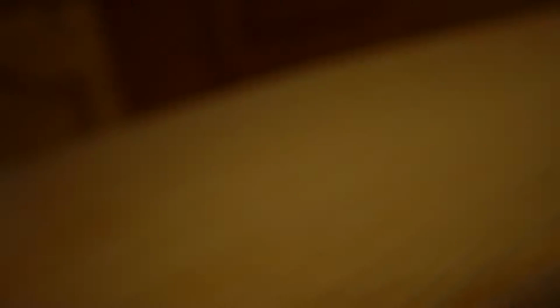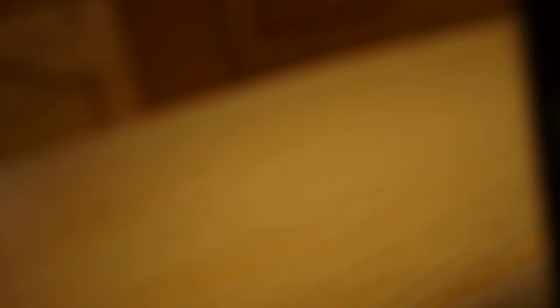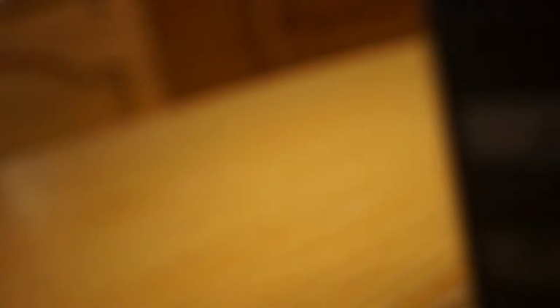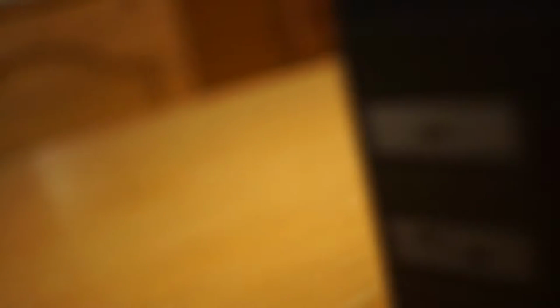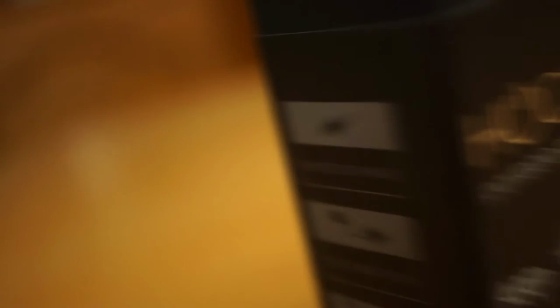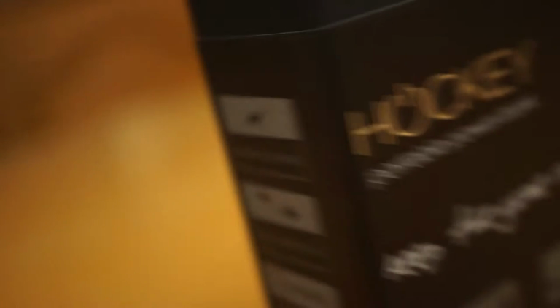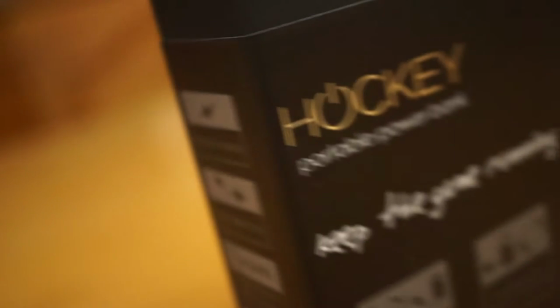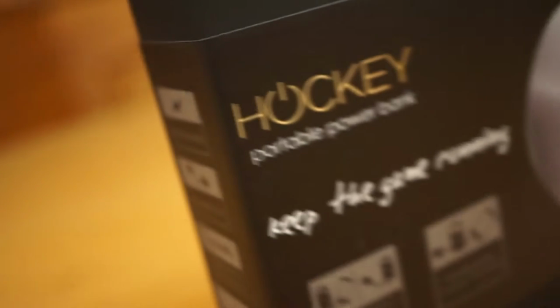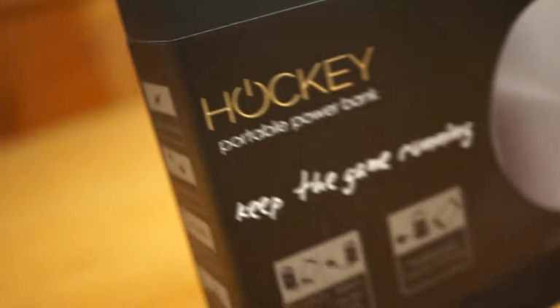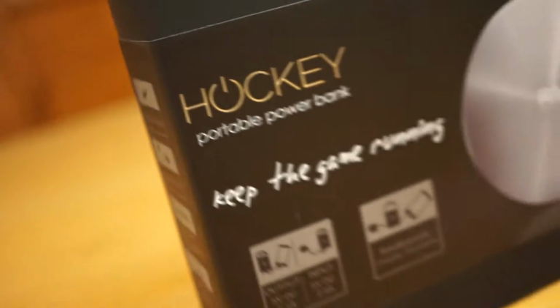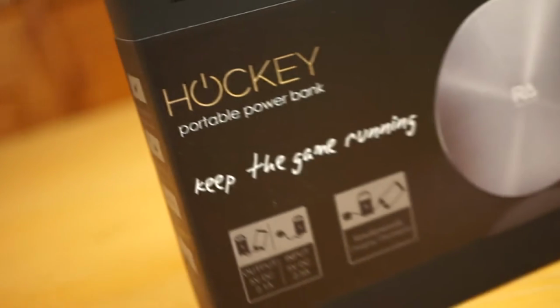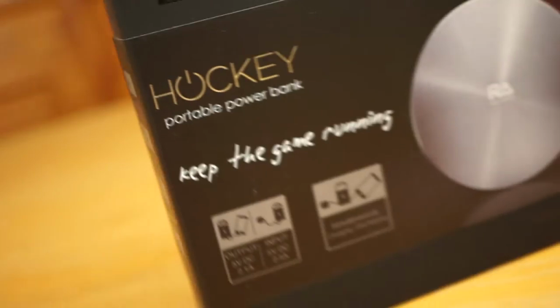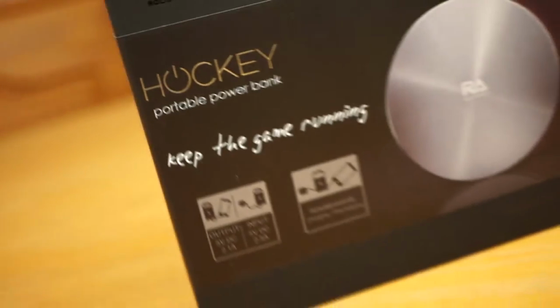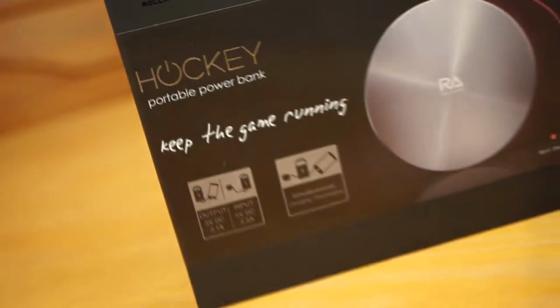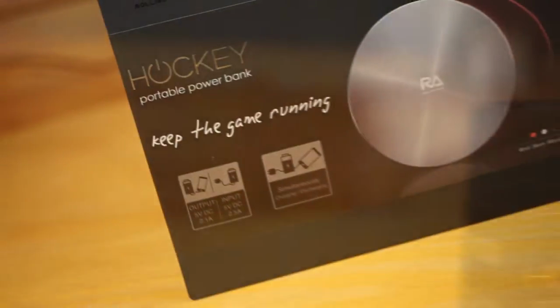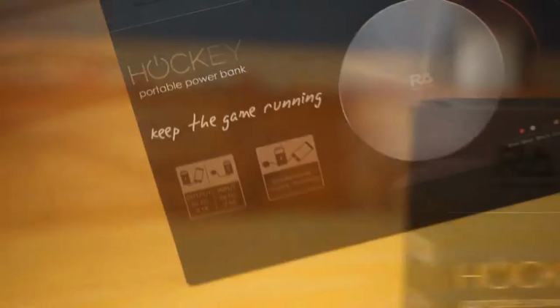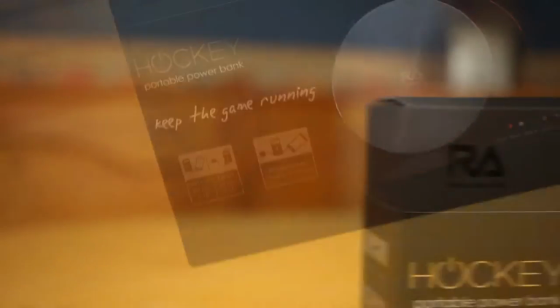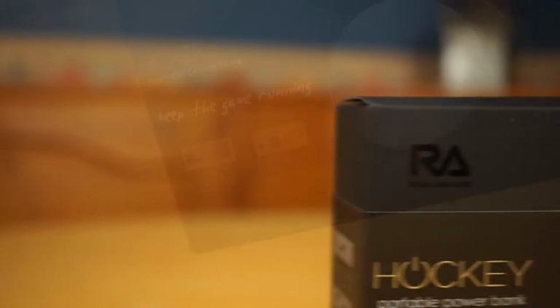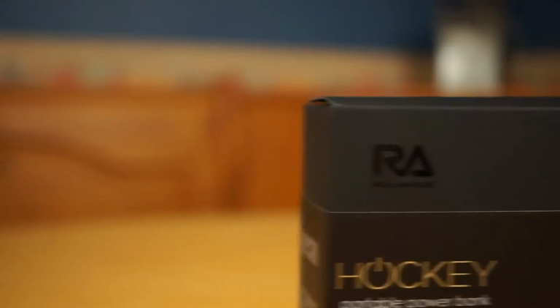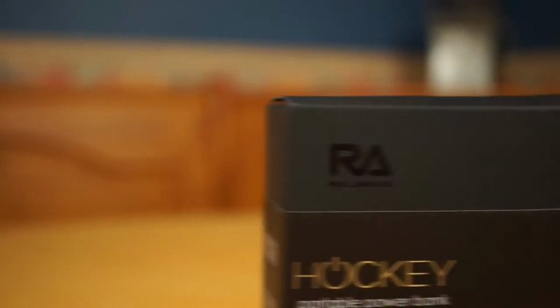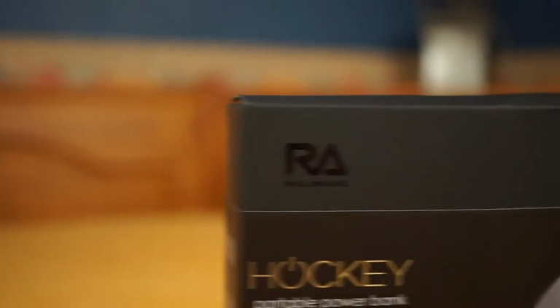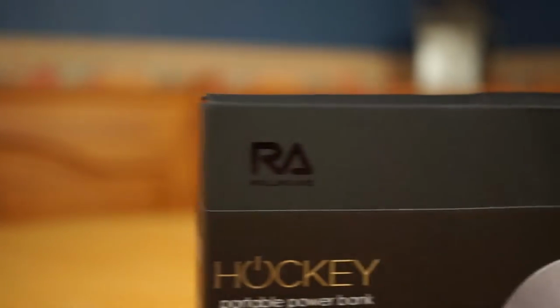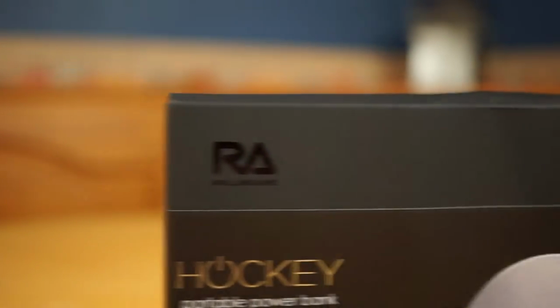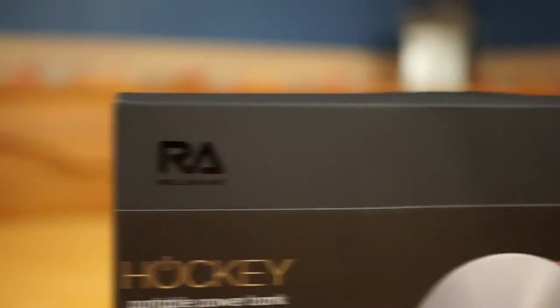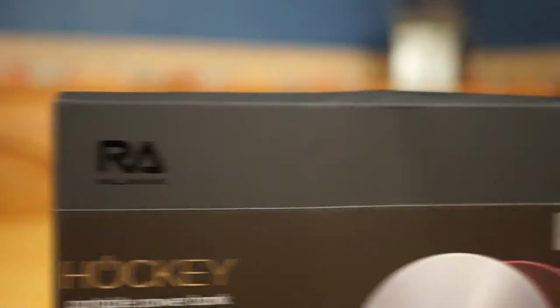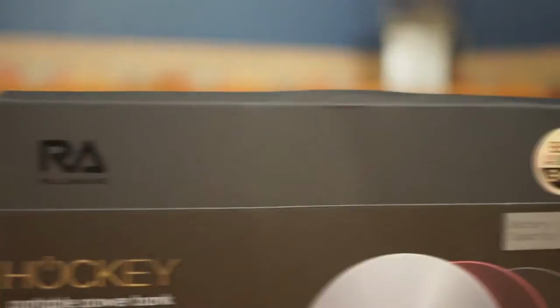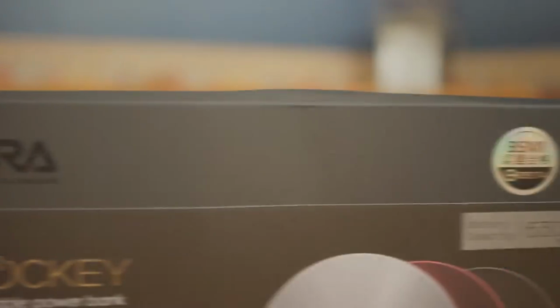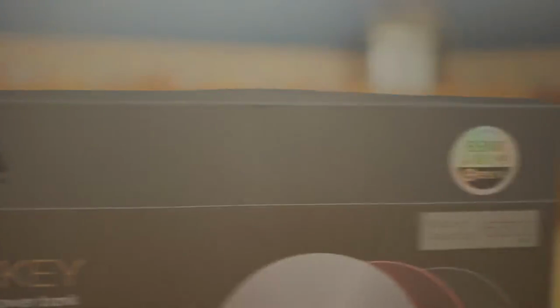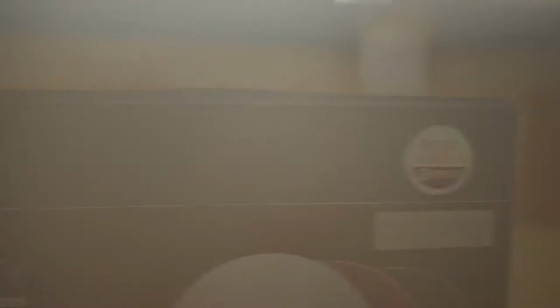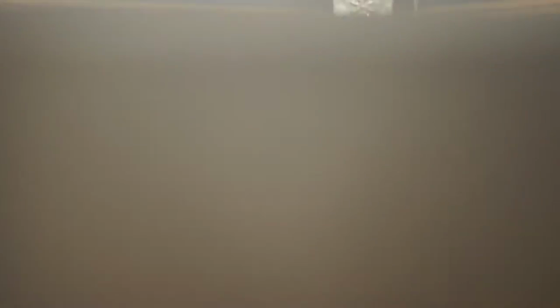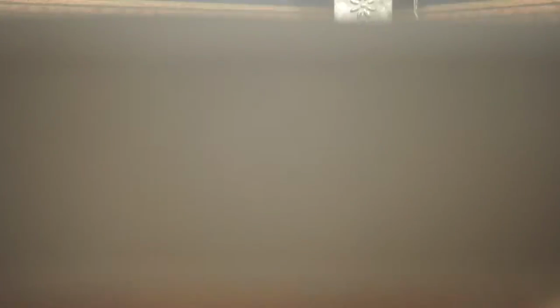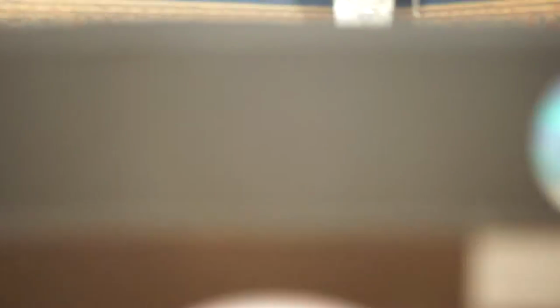Hi guys, Mike here from MikeyReviews. In this video I'll be showing you the Hockey Portable Powerbank from Rolling Avenue.